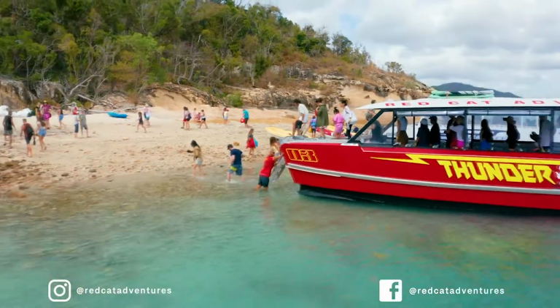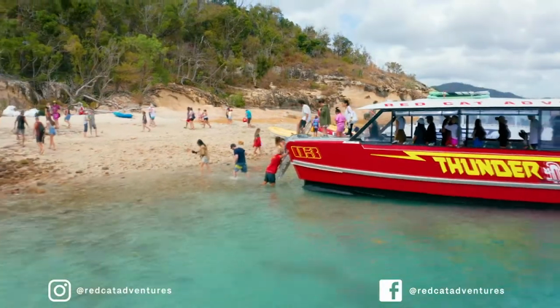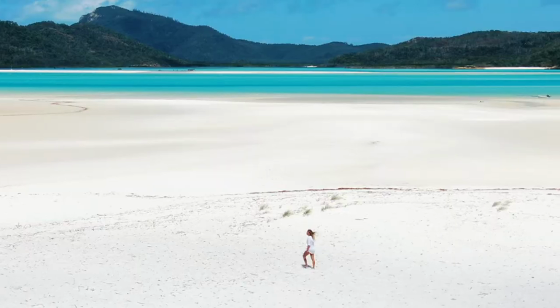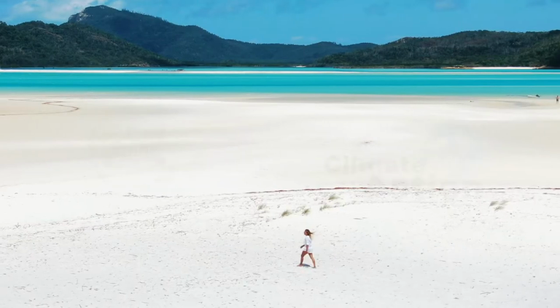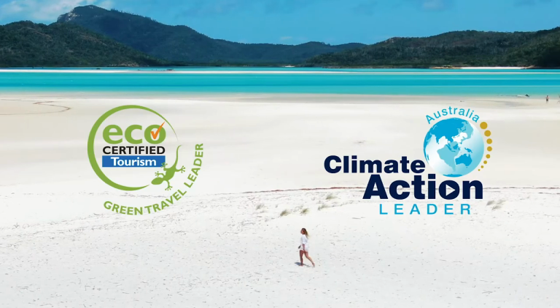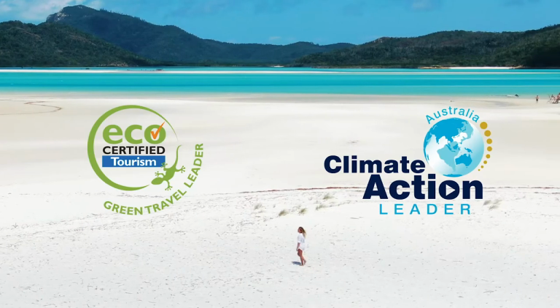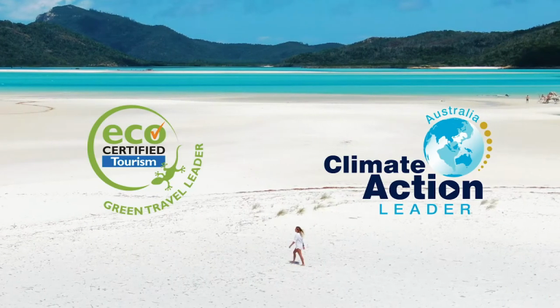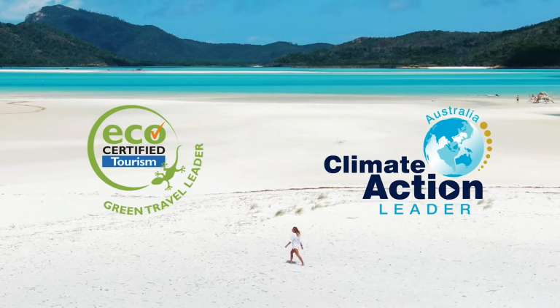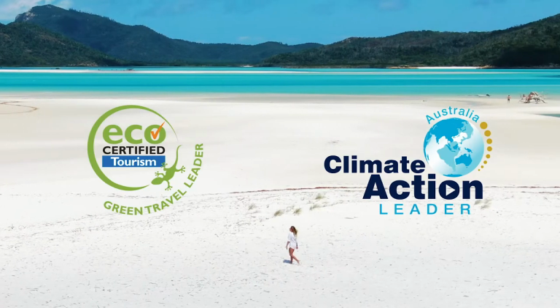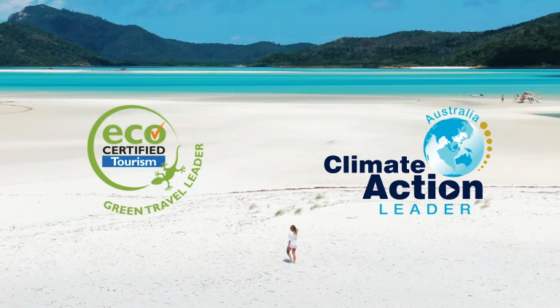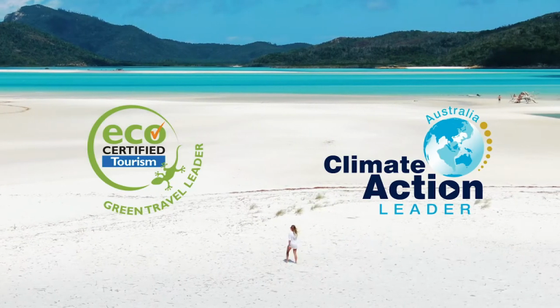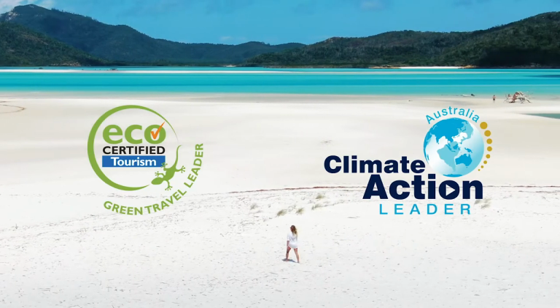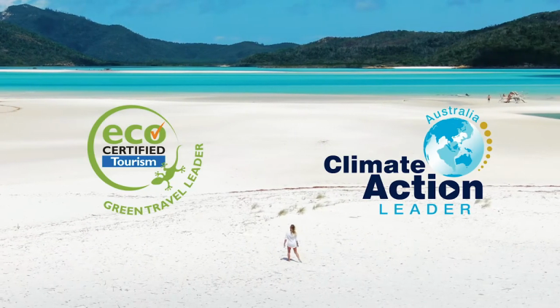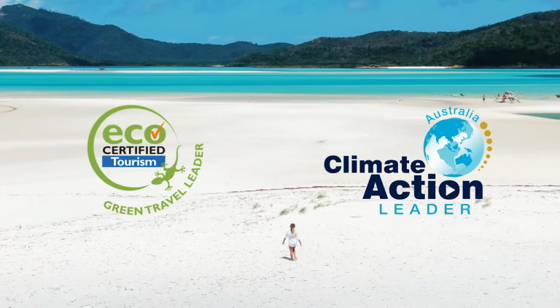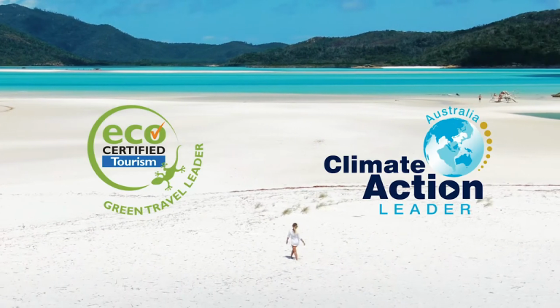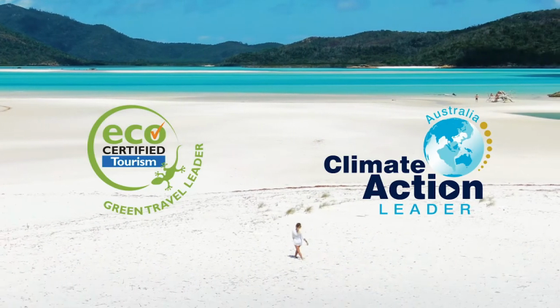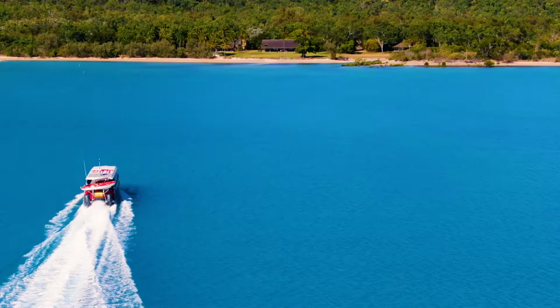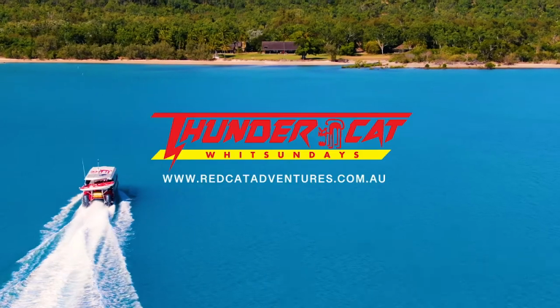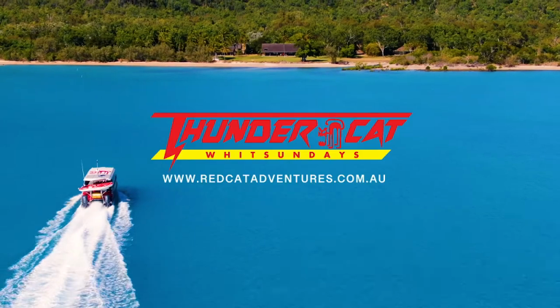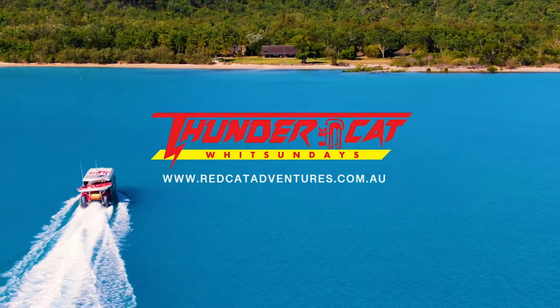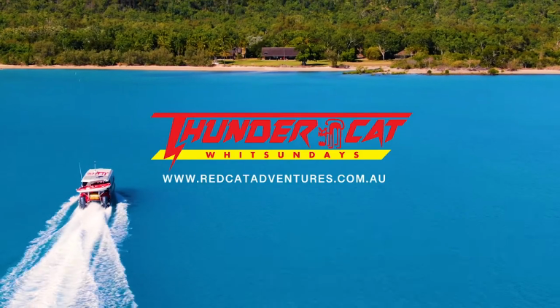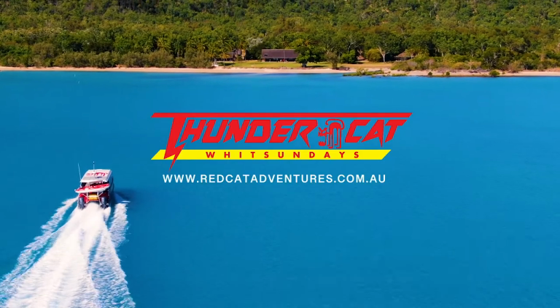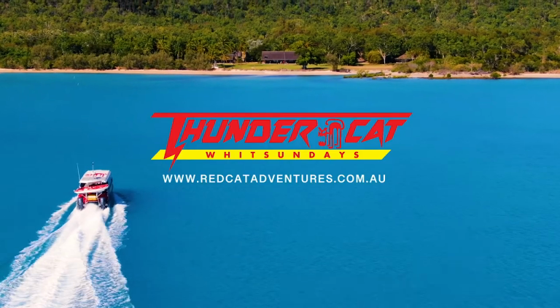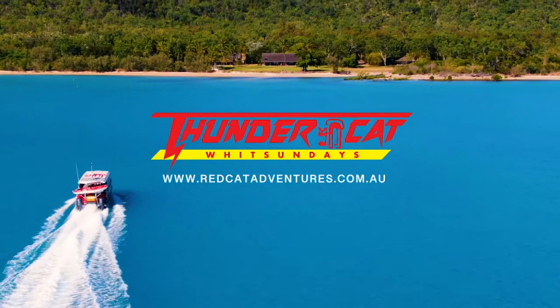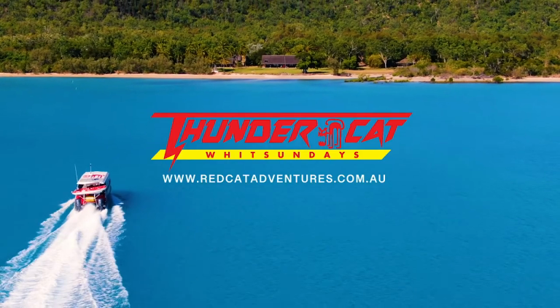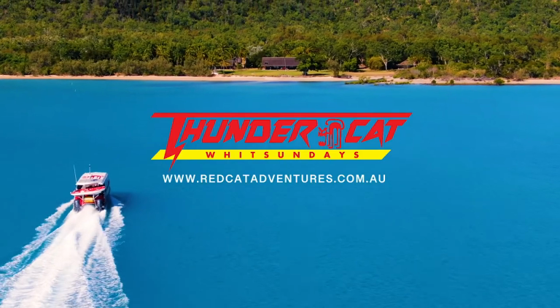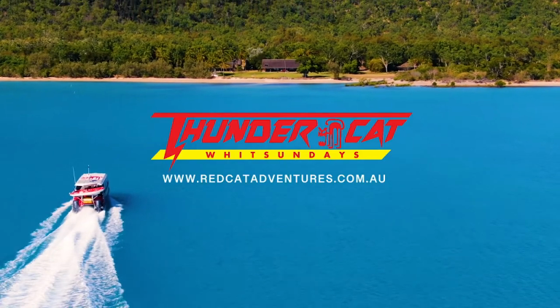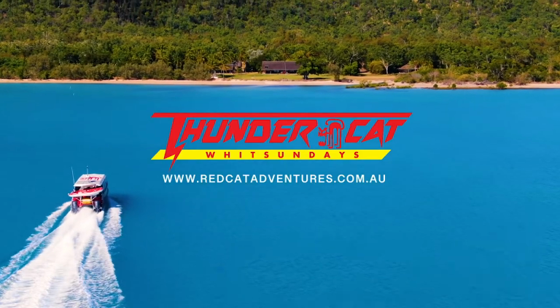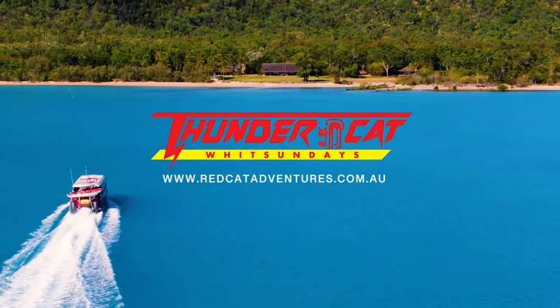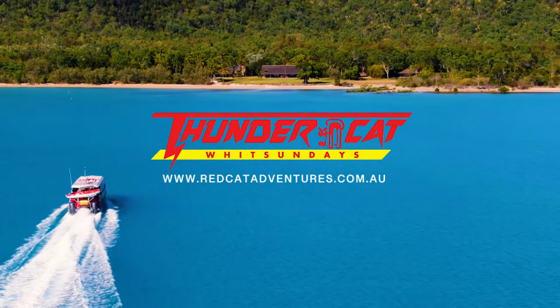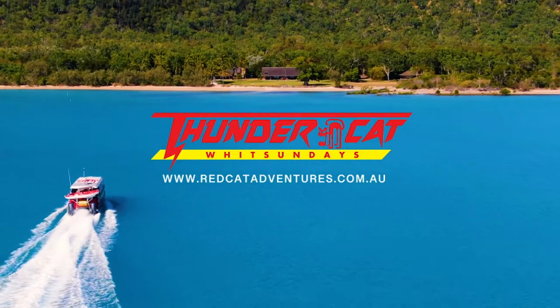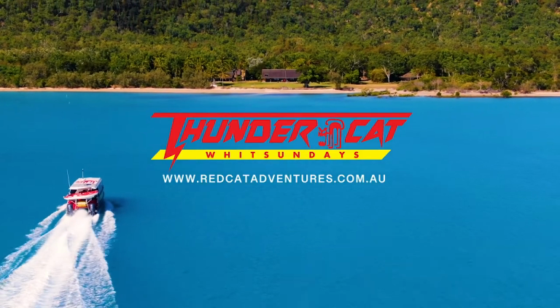To book now, or for more information, visit redcatadventures.com.au